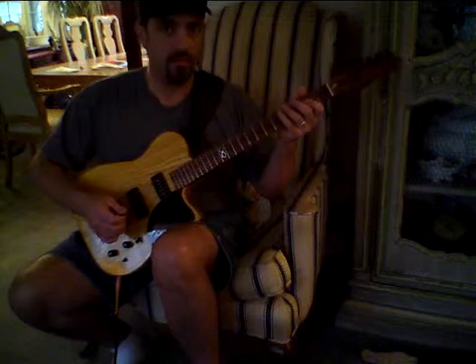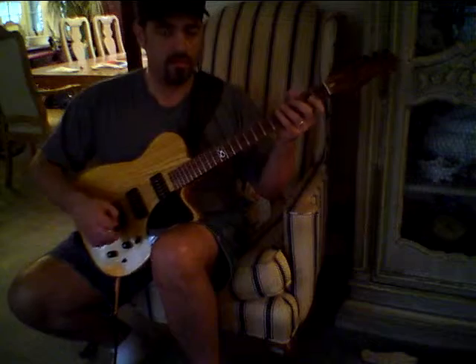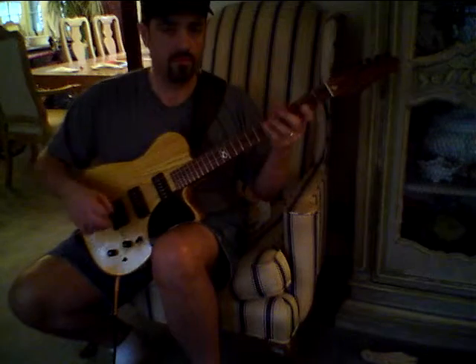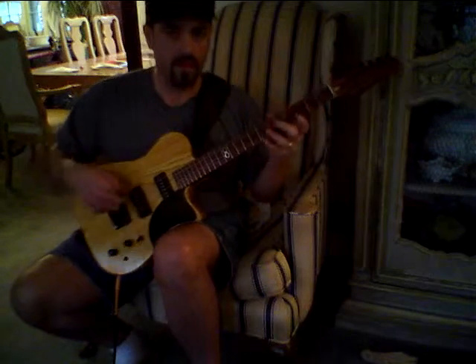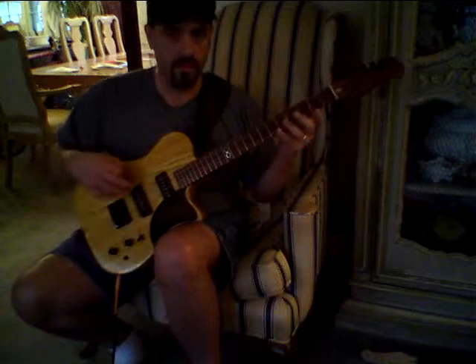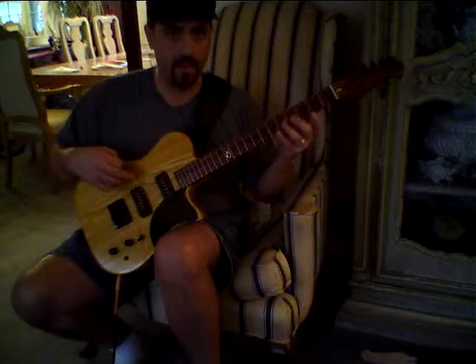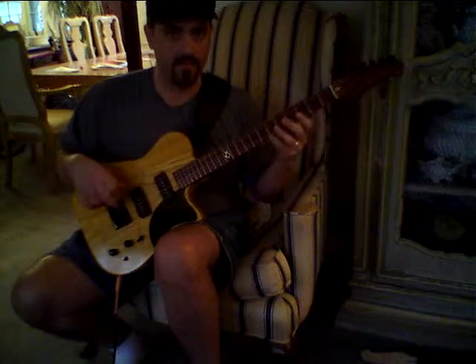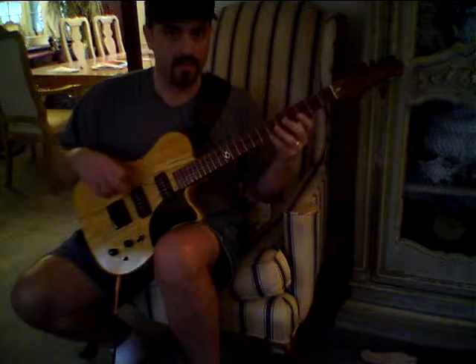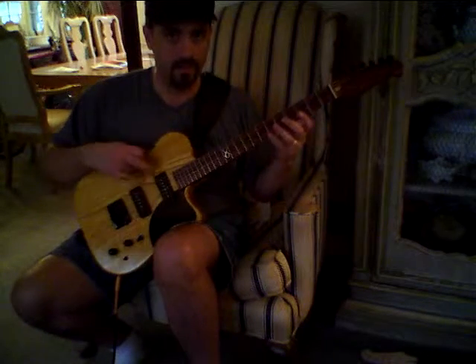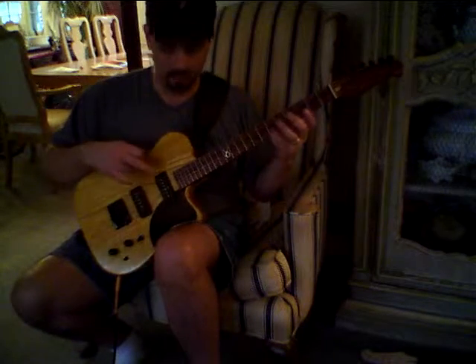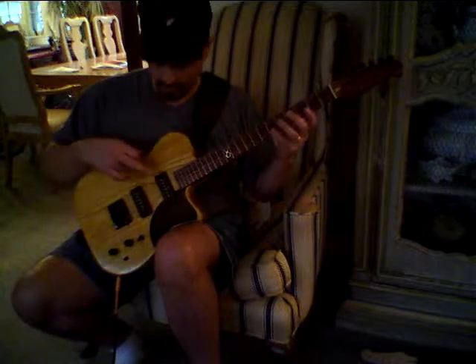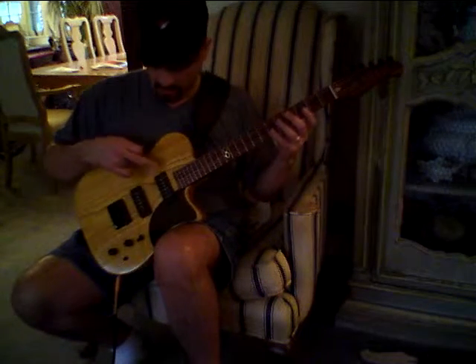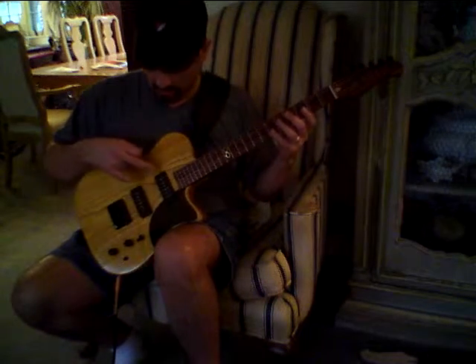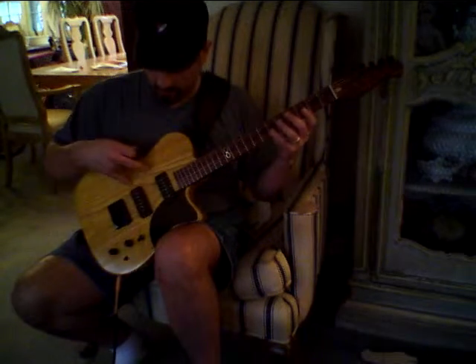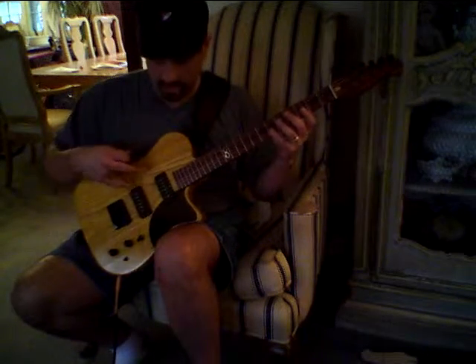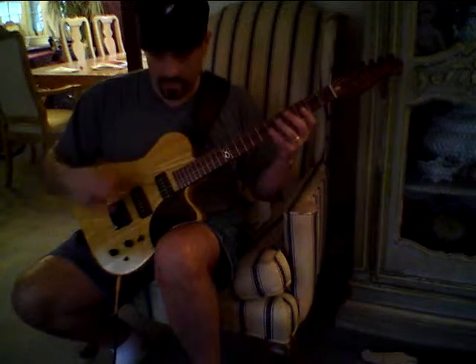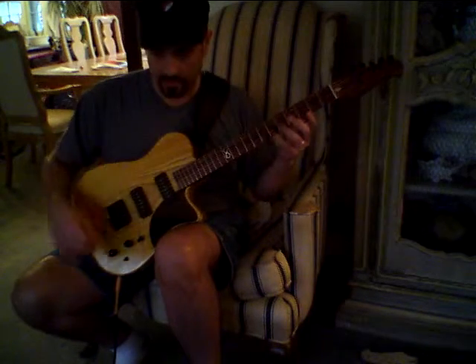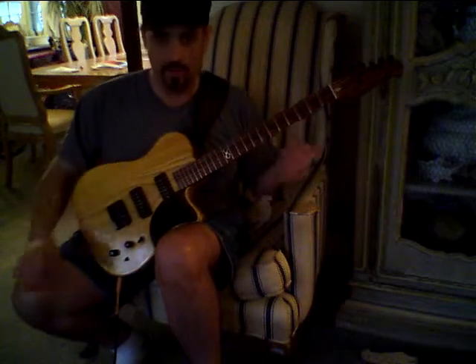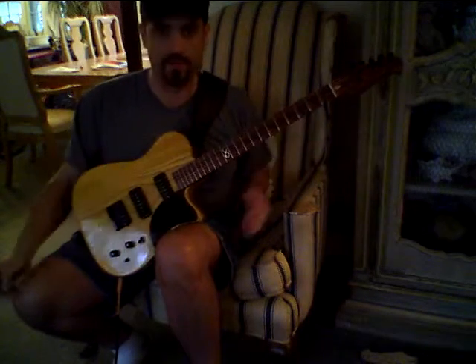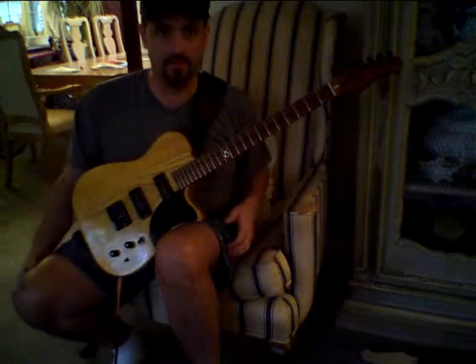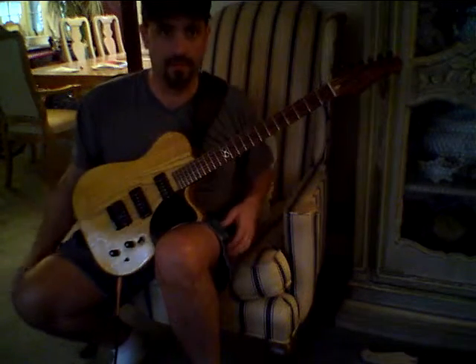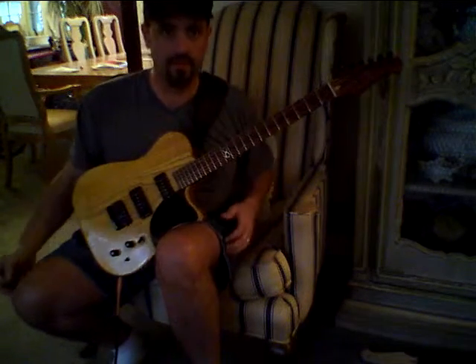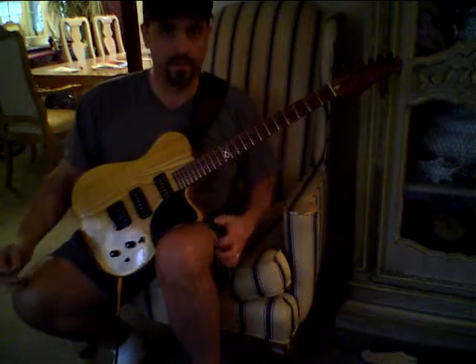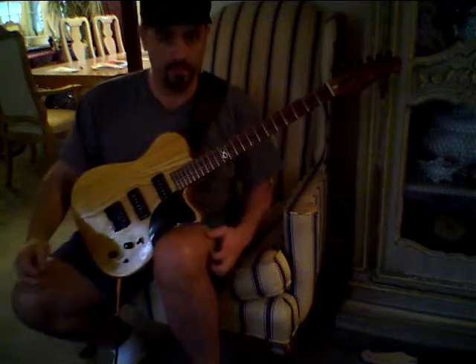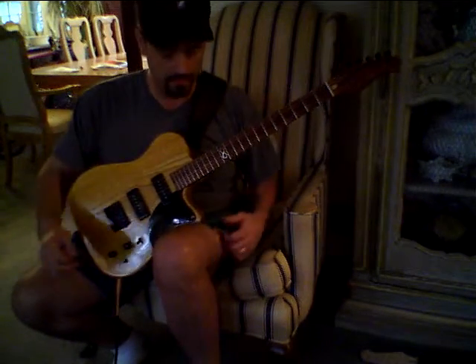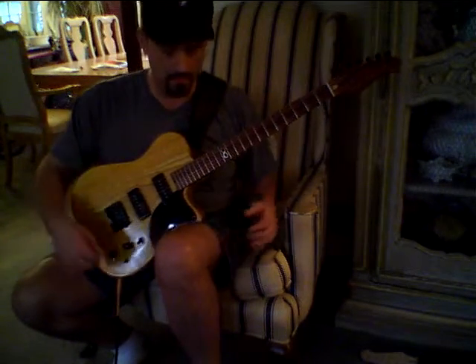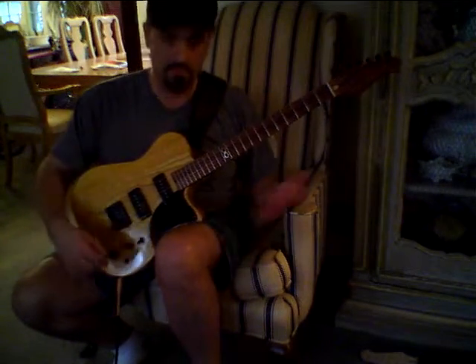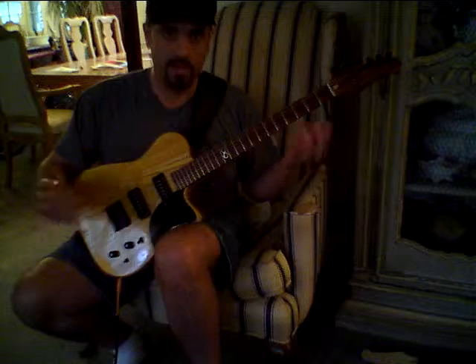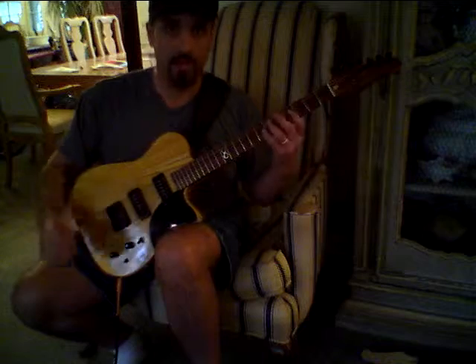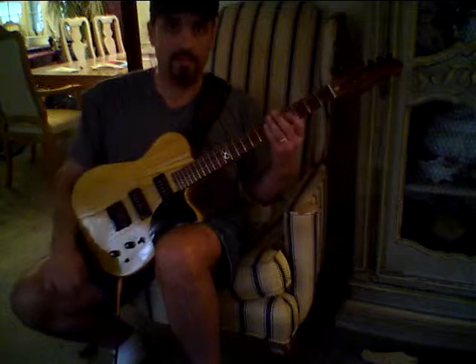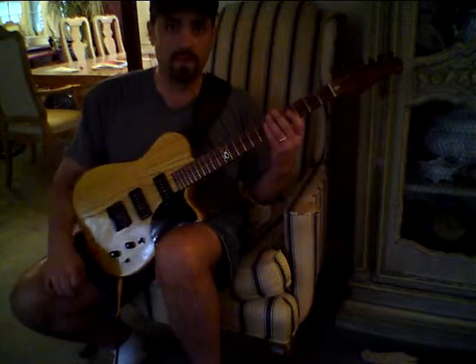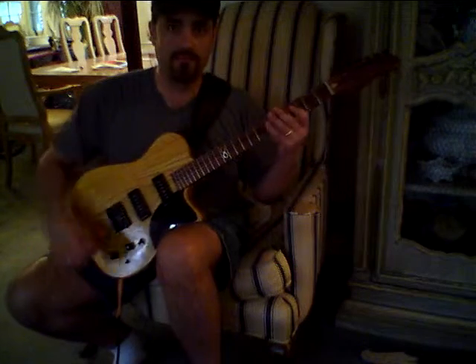So you have a lot of versatility between the neck and the bridge and everything in between. That's about it.